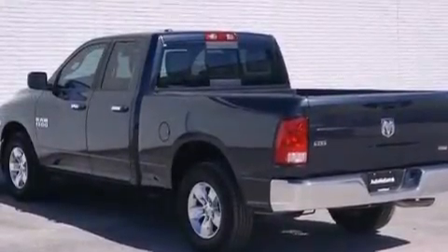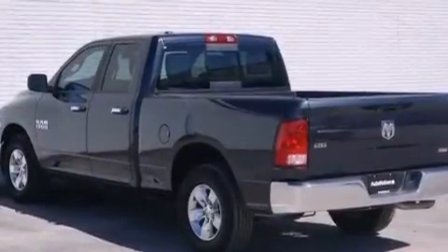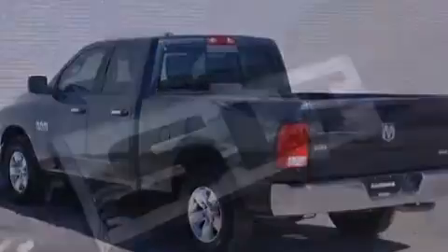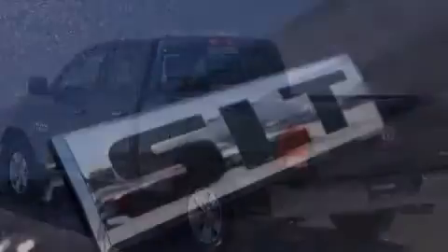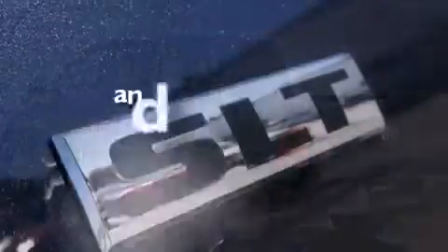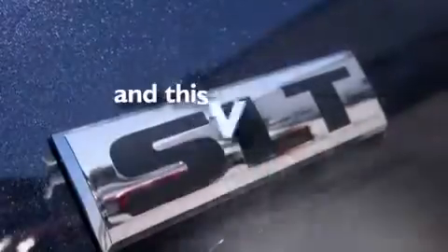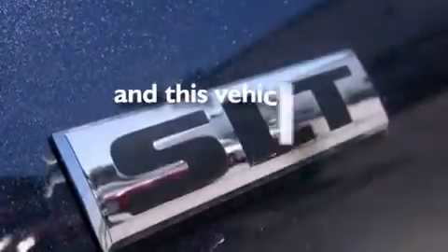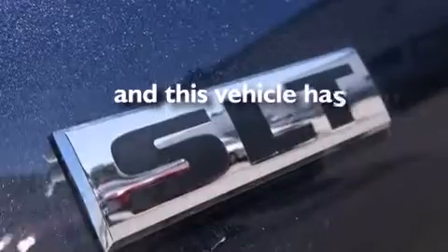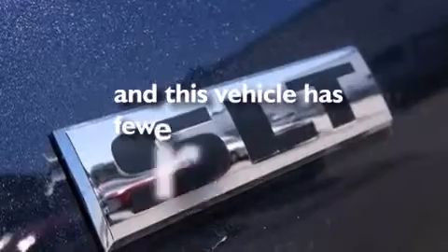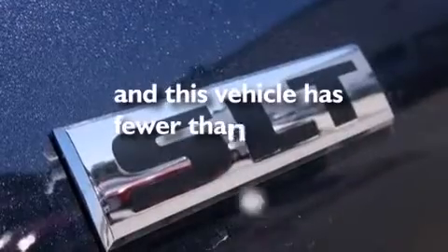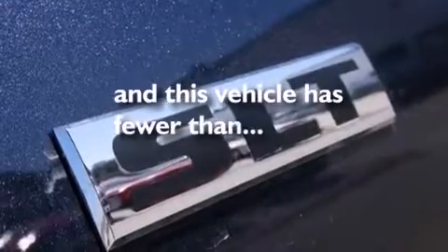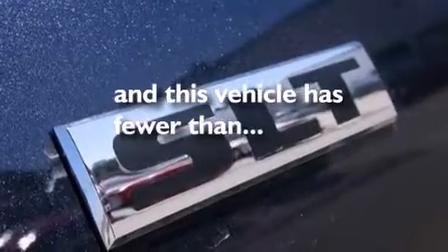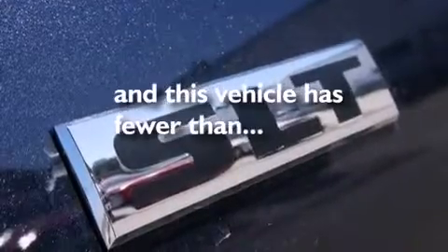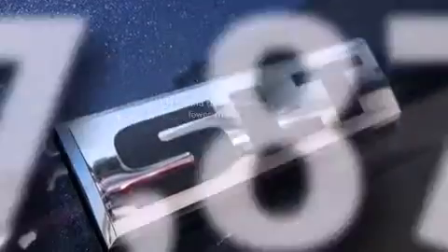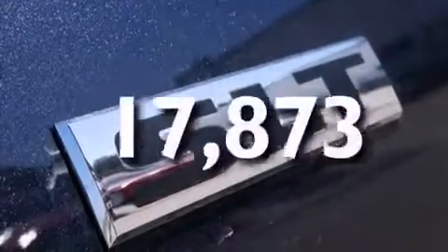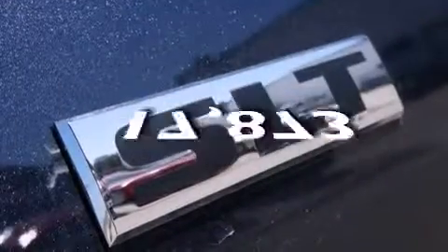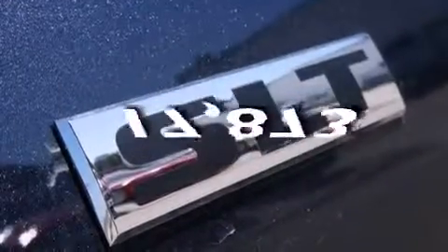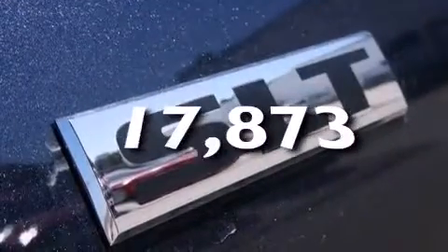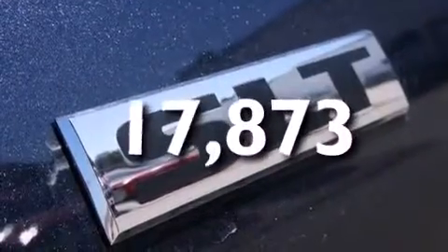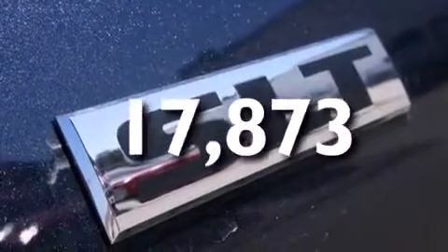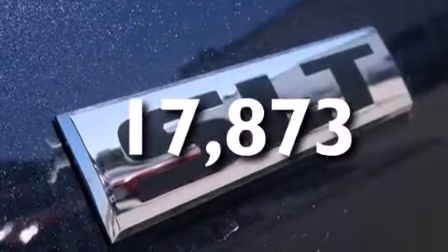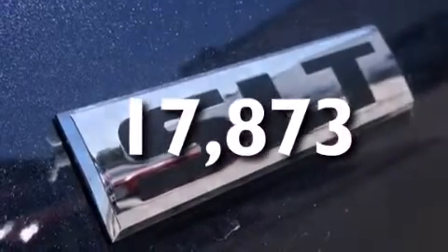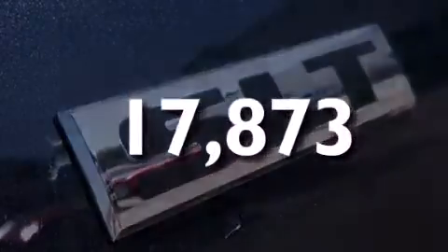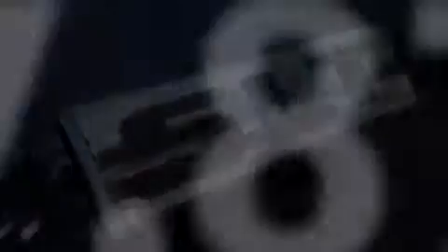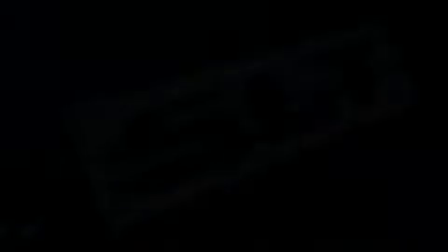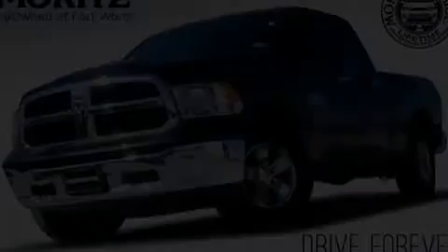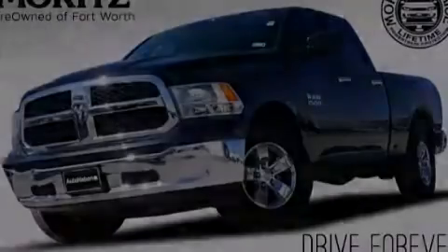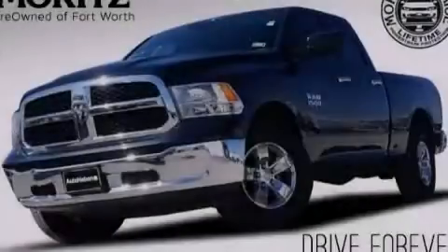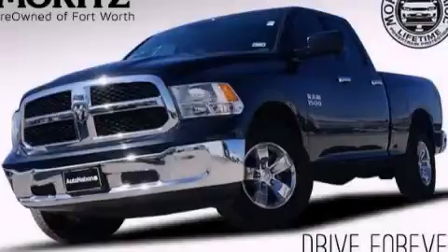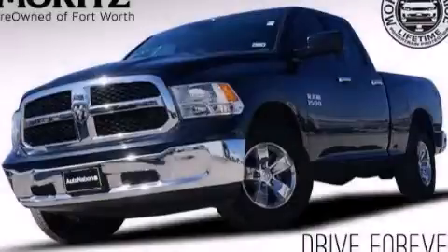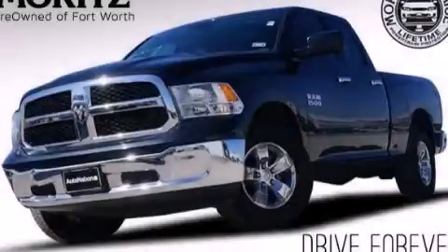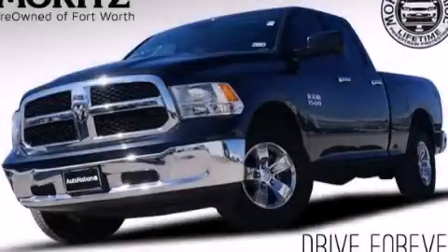This vehicle has fewer than 18,000 miles on the odometer. Call or visit us right now and arrange your test drive today.